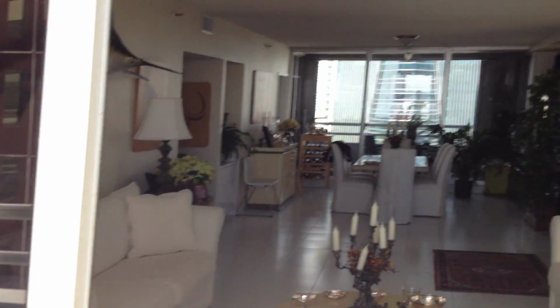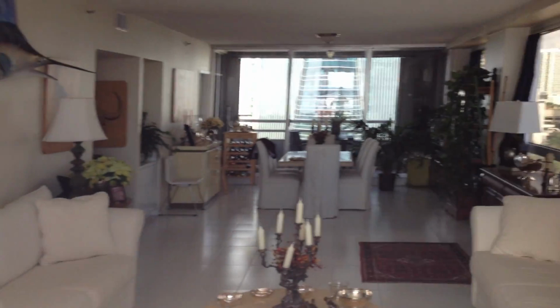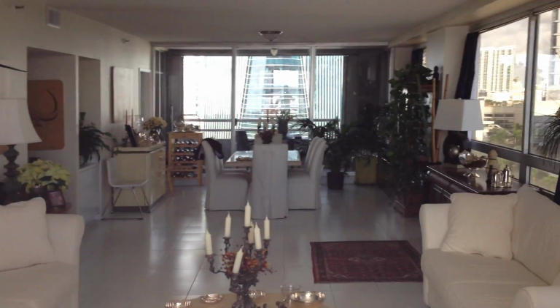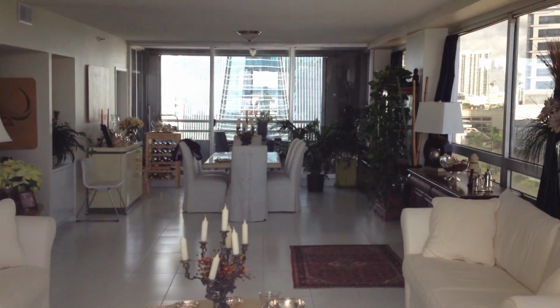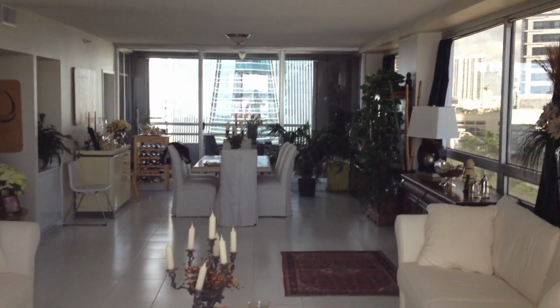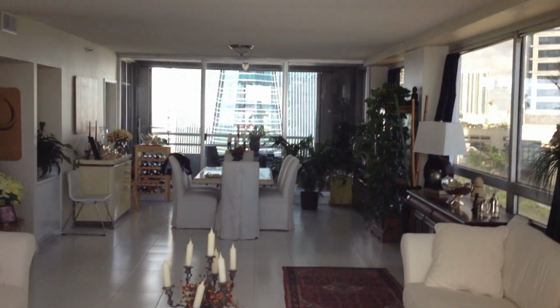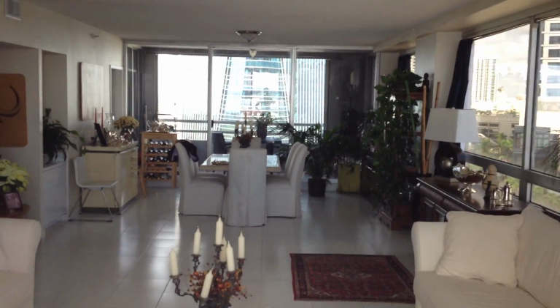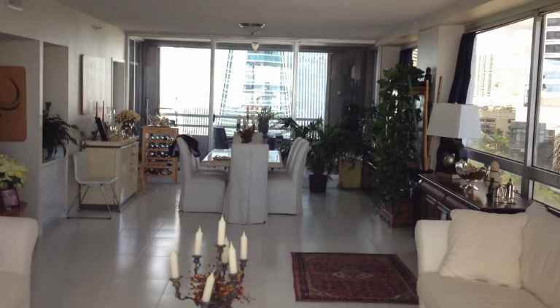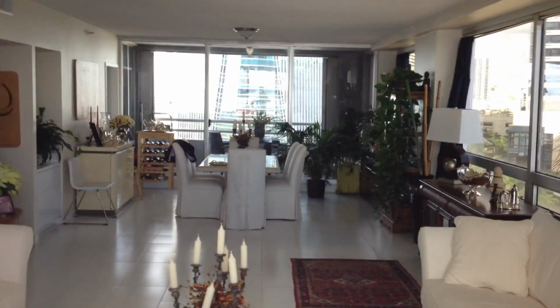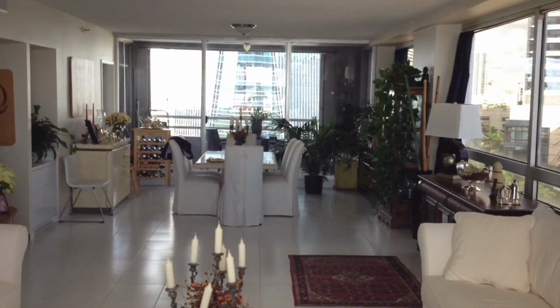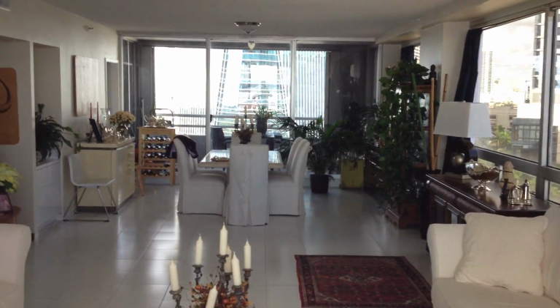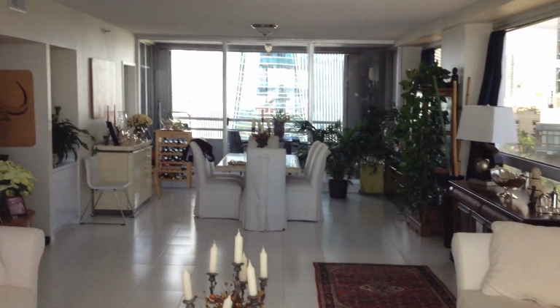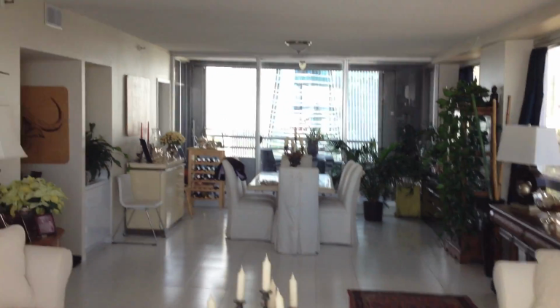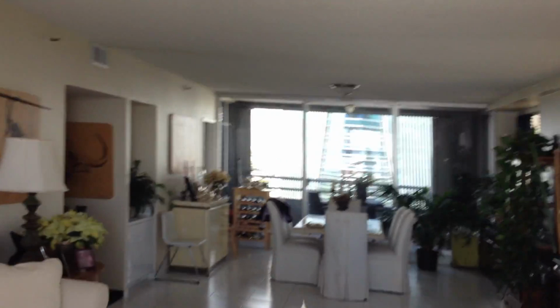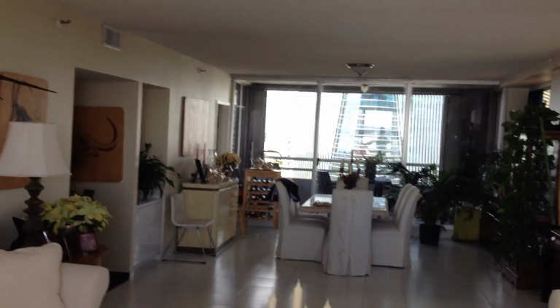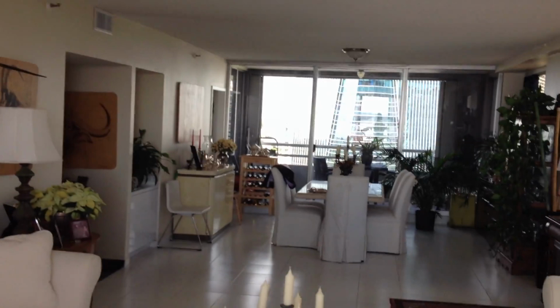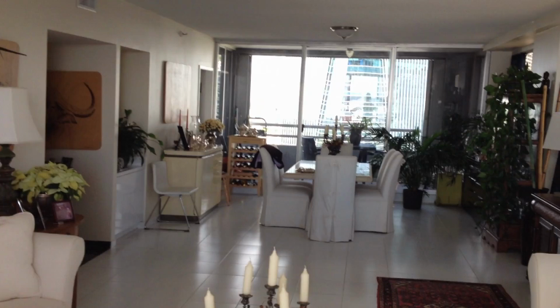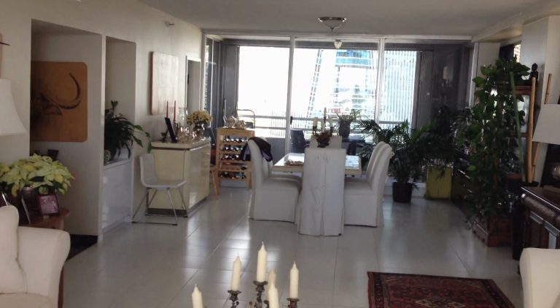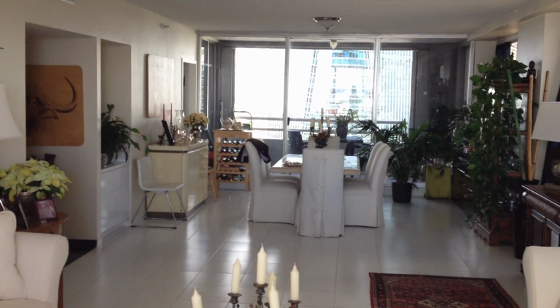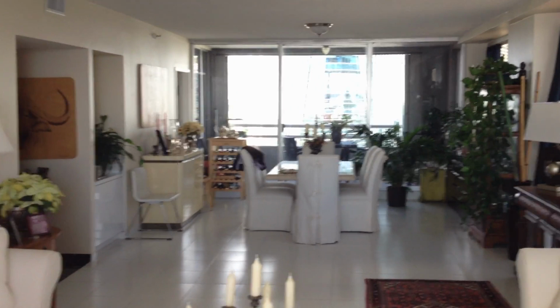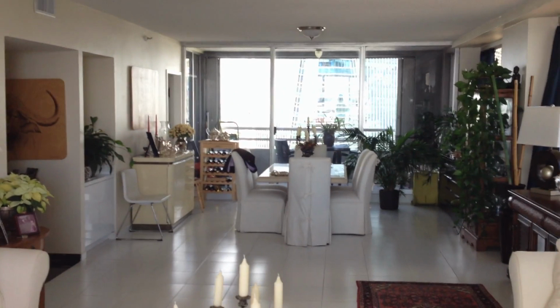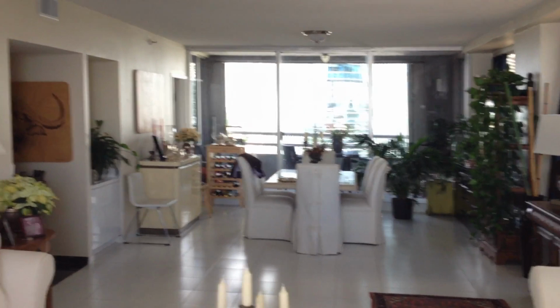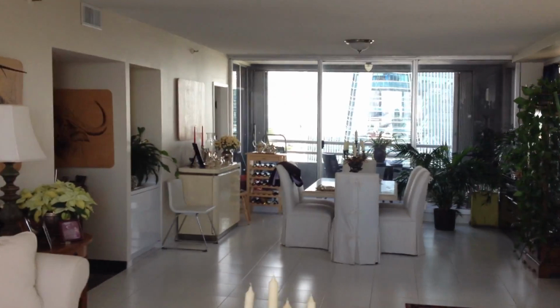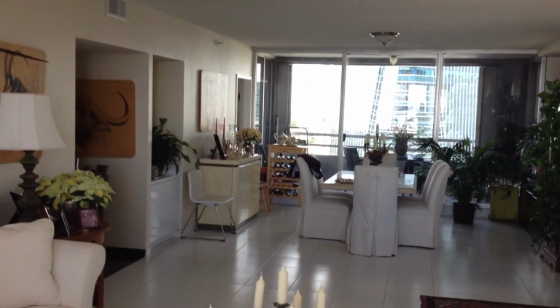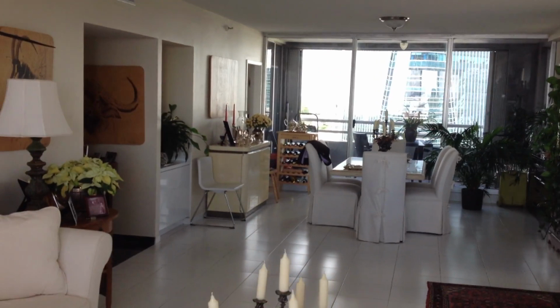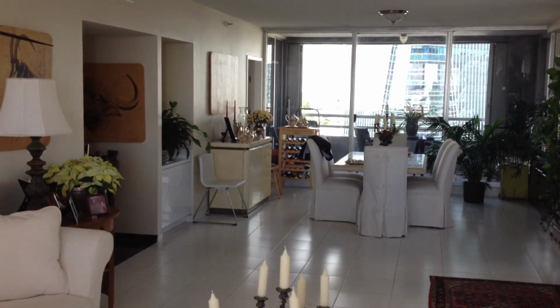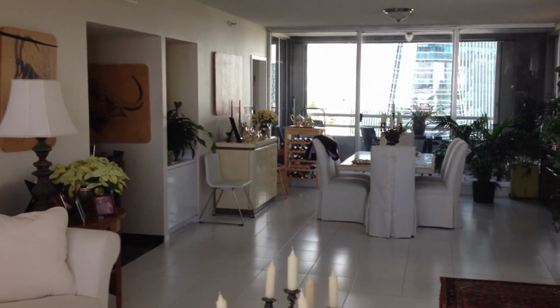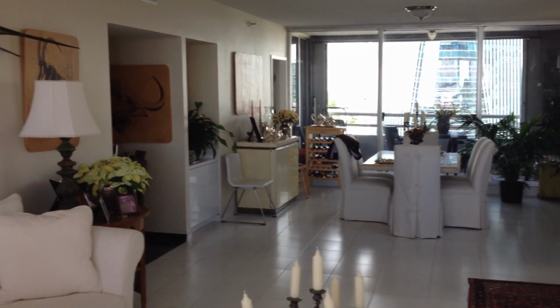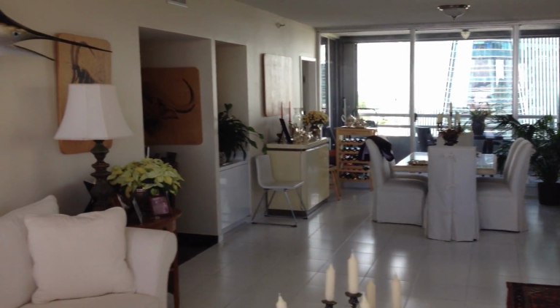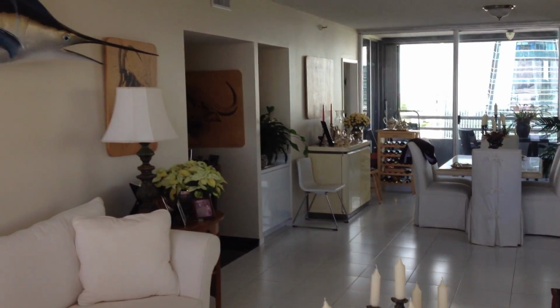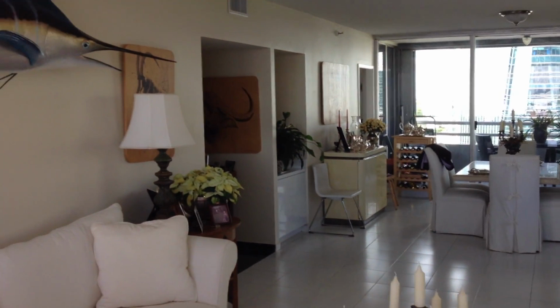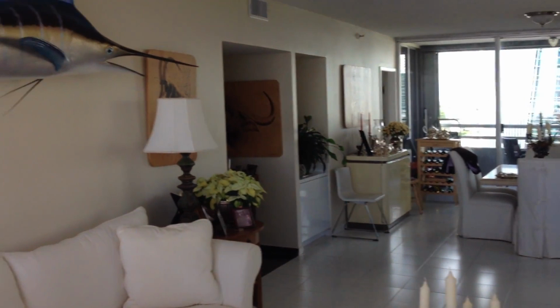It's very nice and light in here because of the aspect of the apartment — the way it faces.